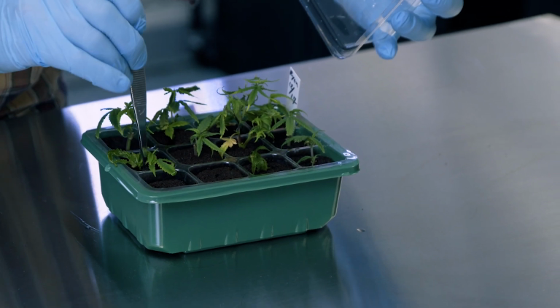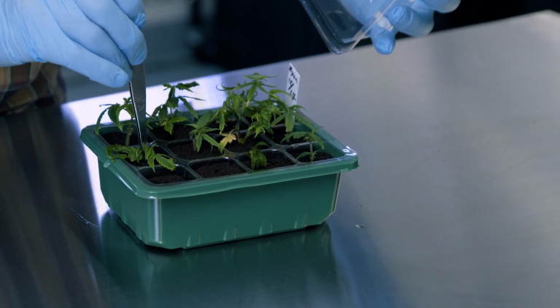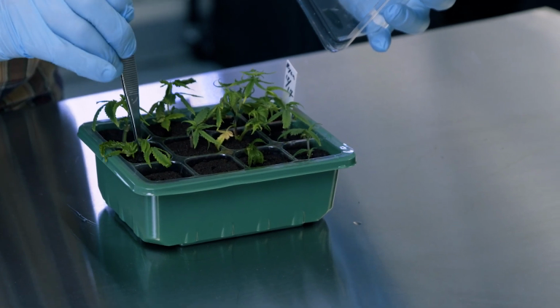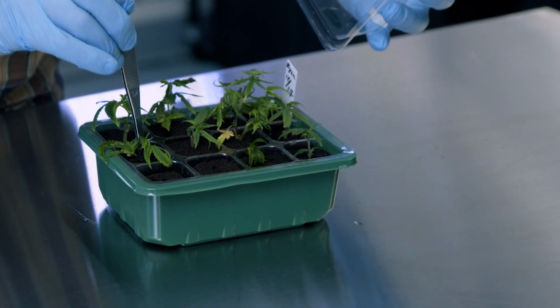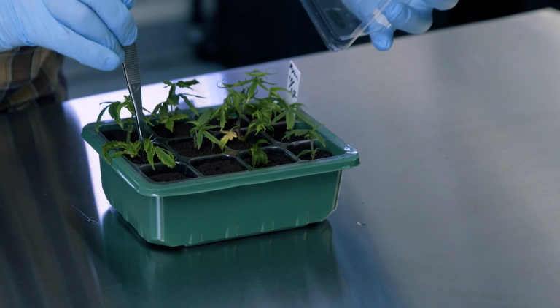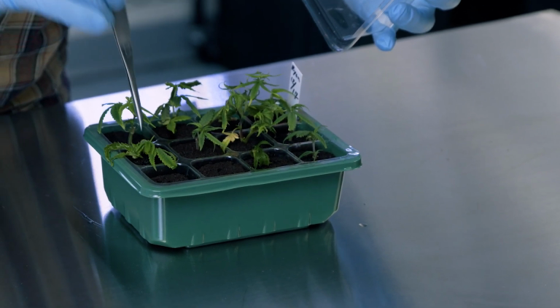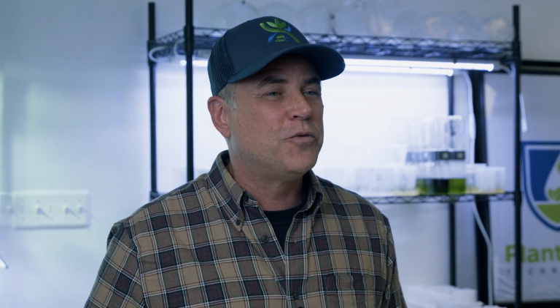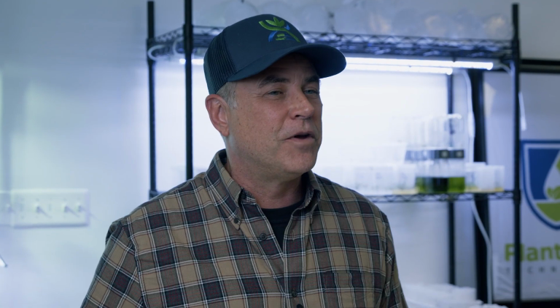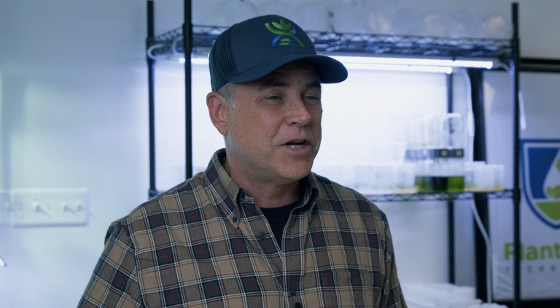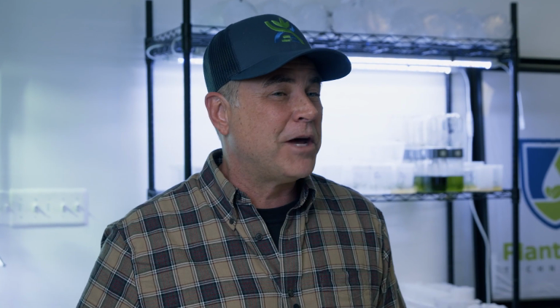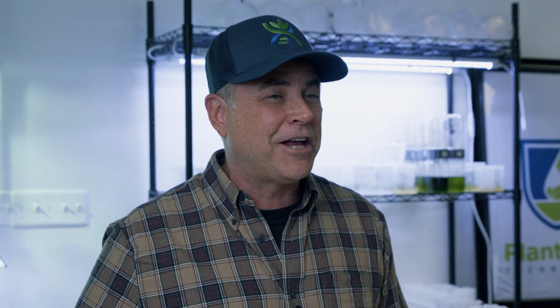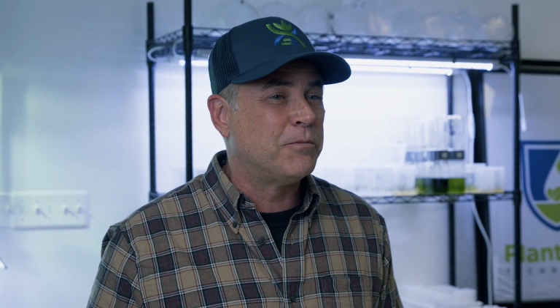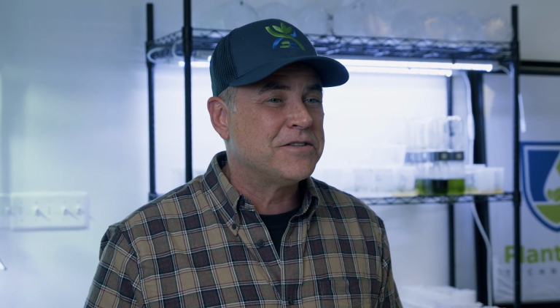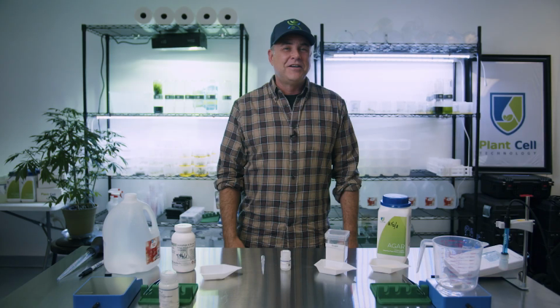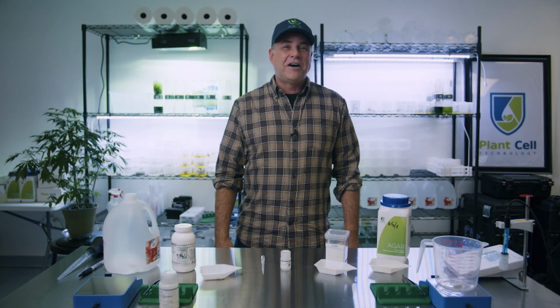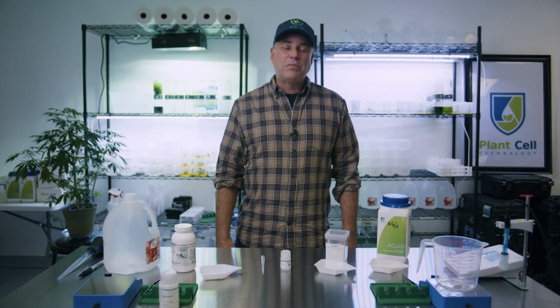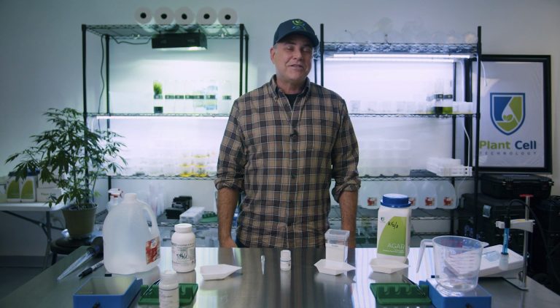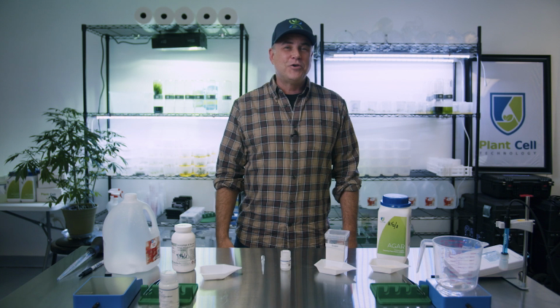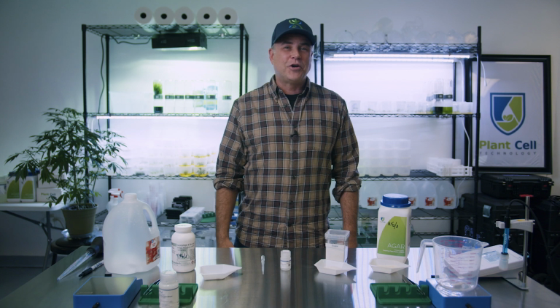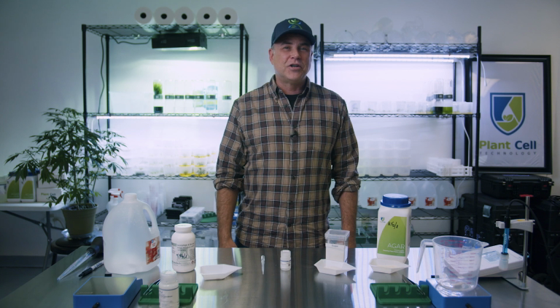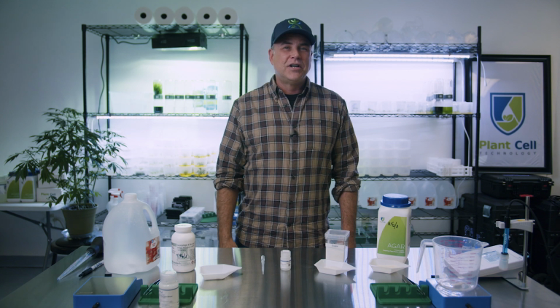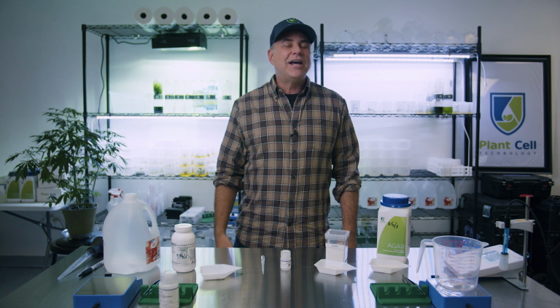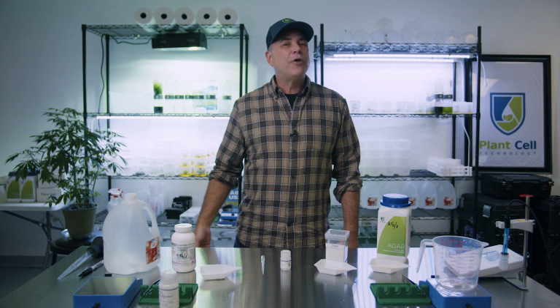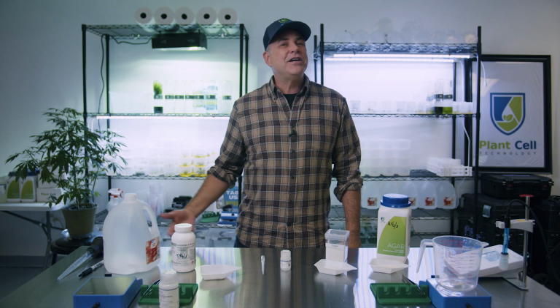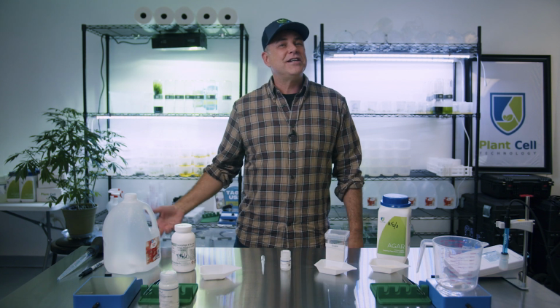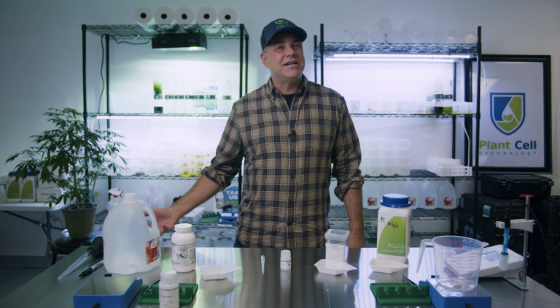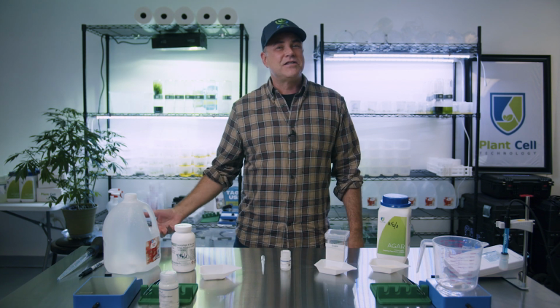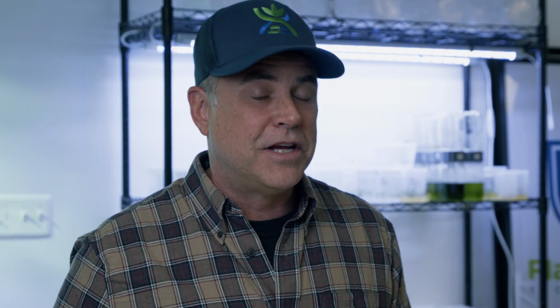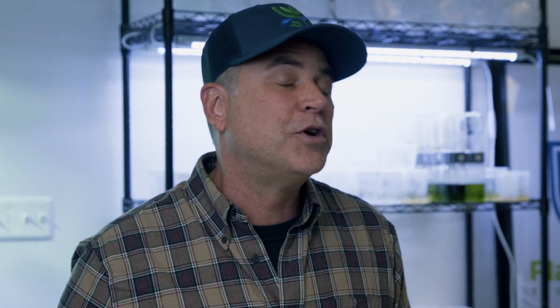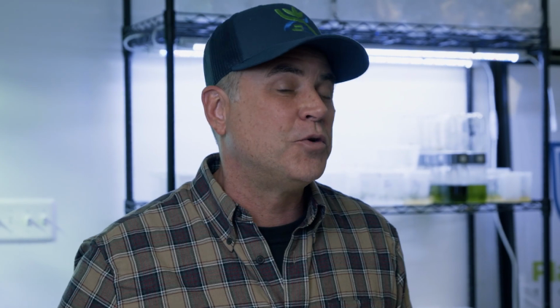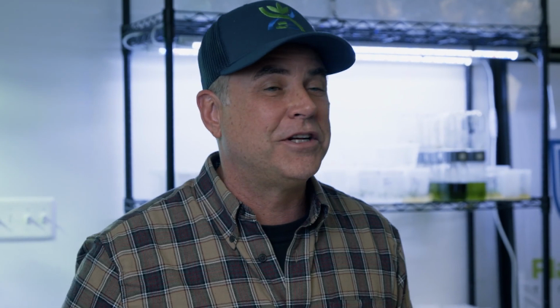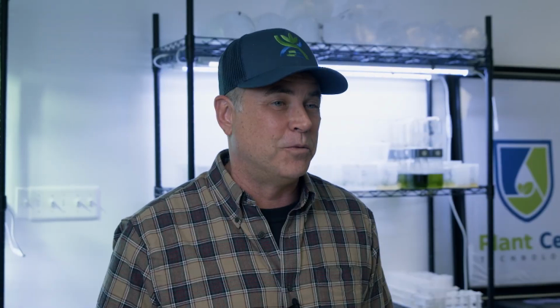We are here to show you the fundamental elements of plant tissue culture and how easy it is that you could do it at home.